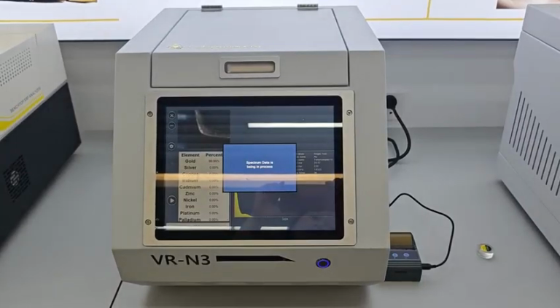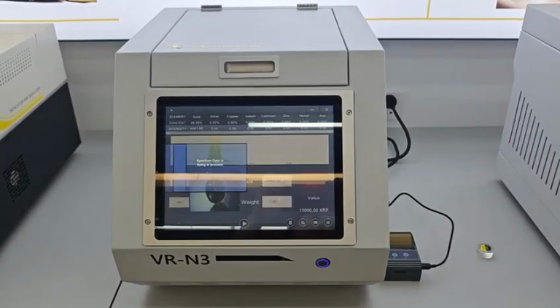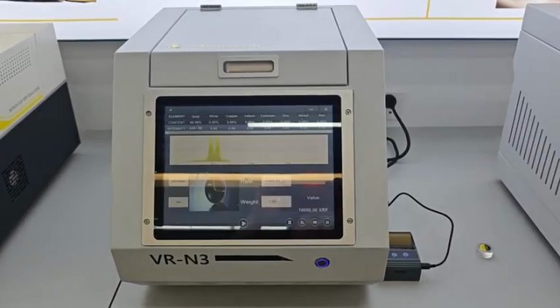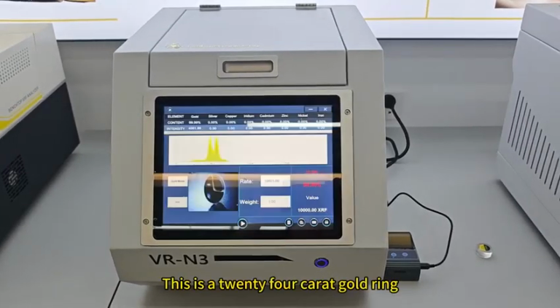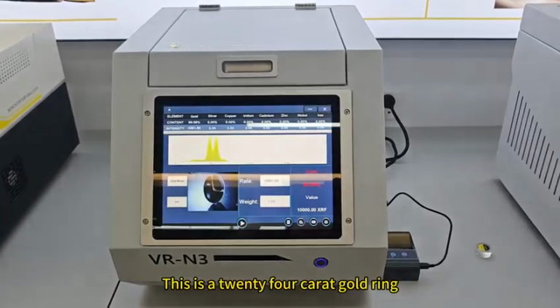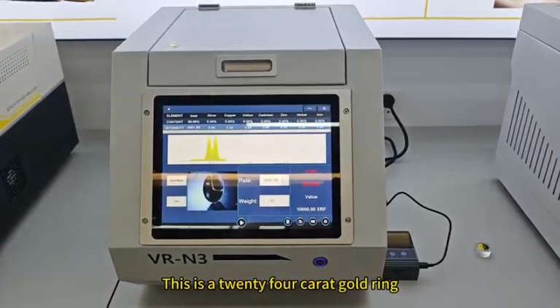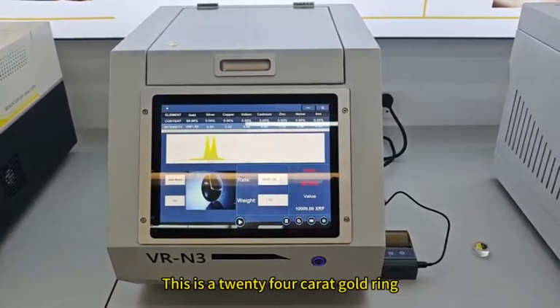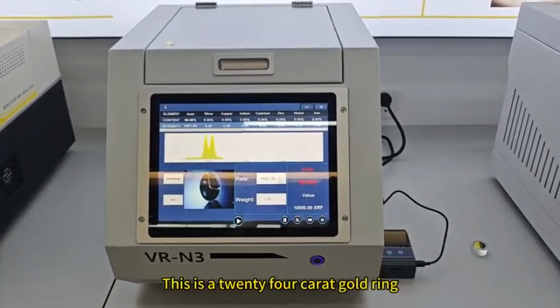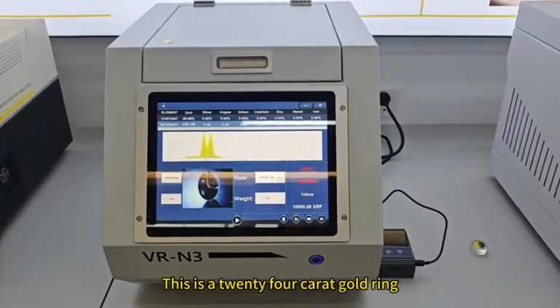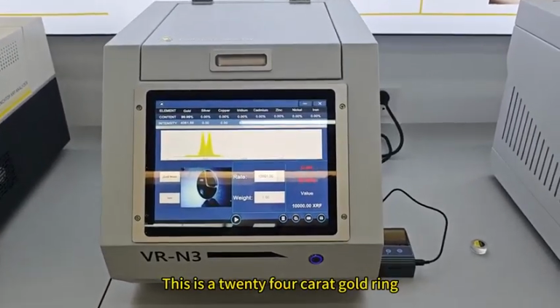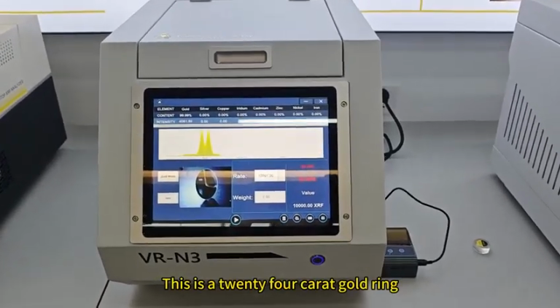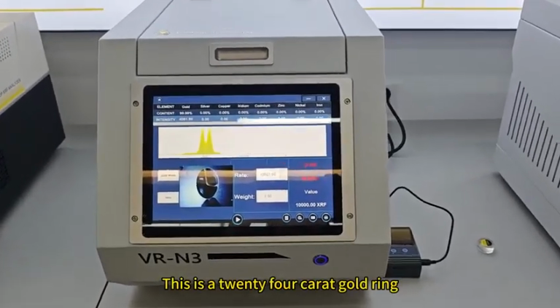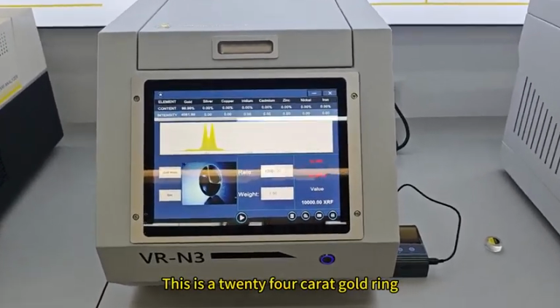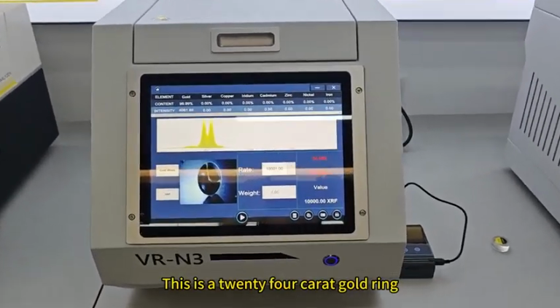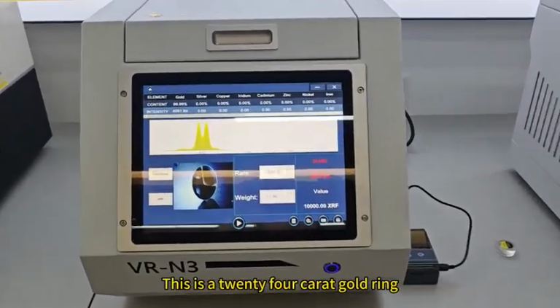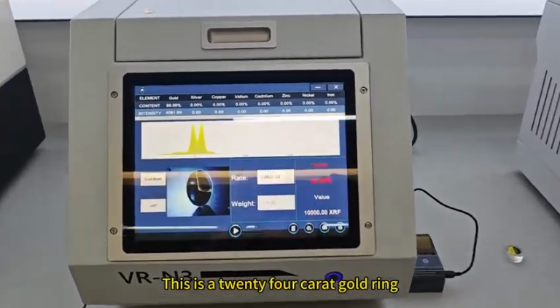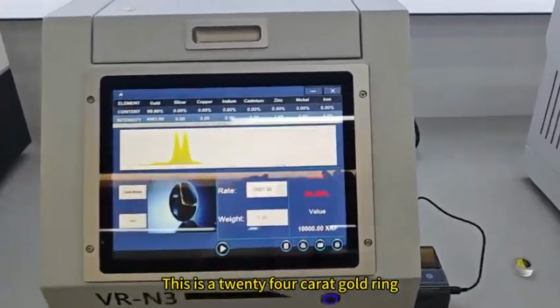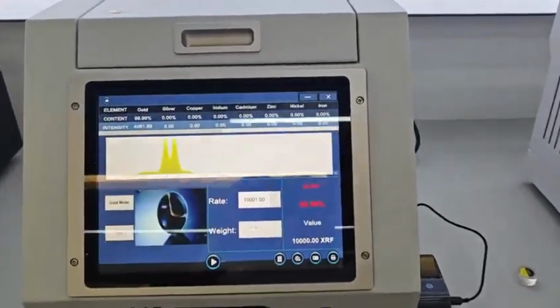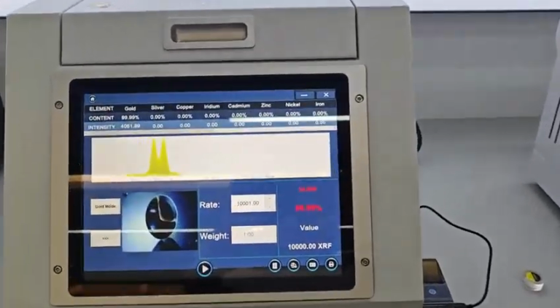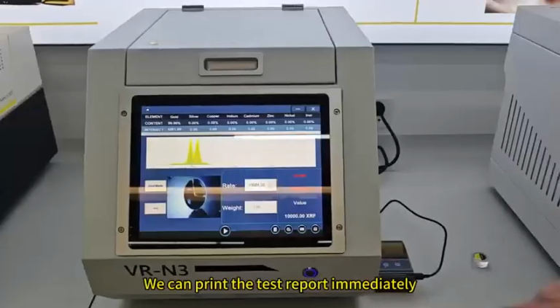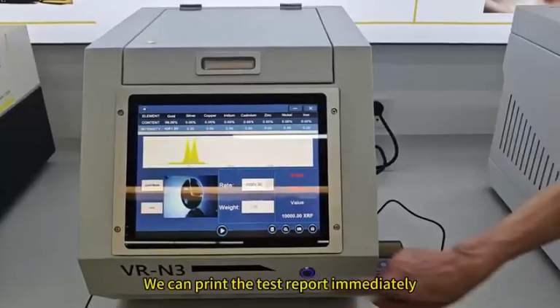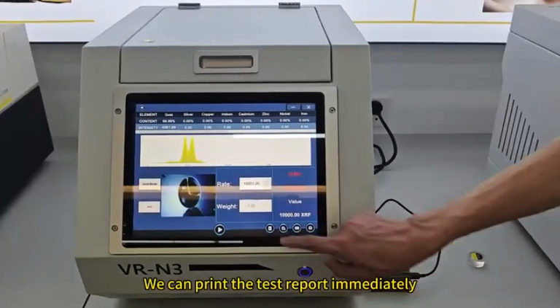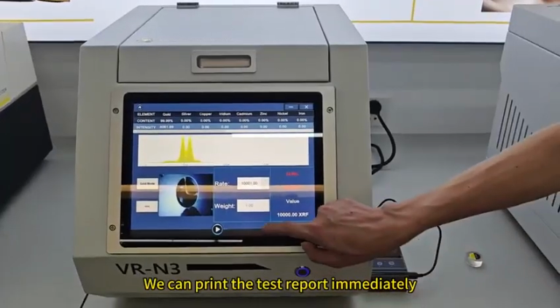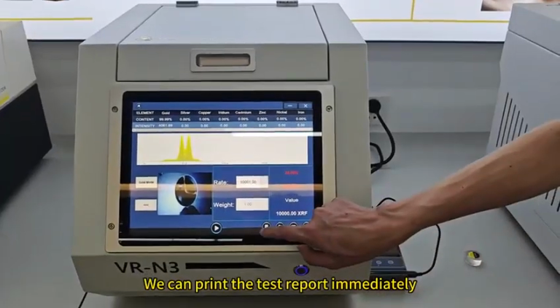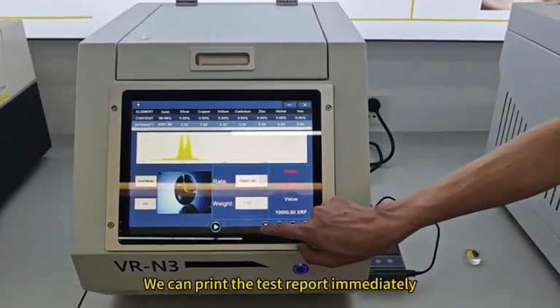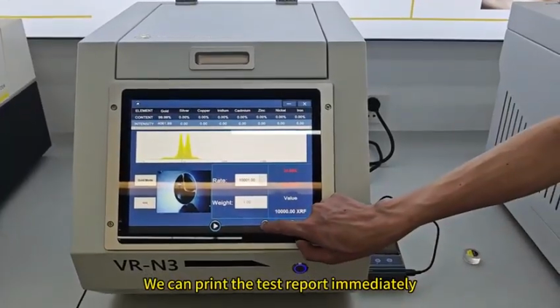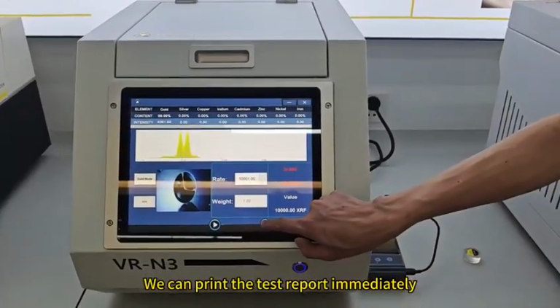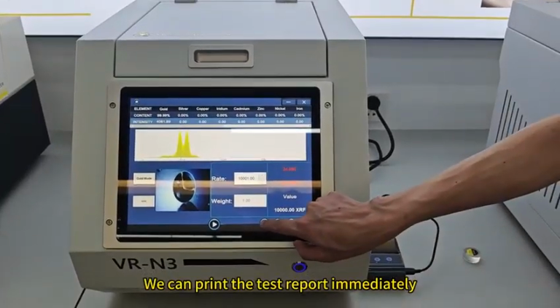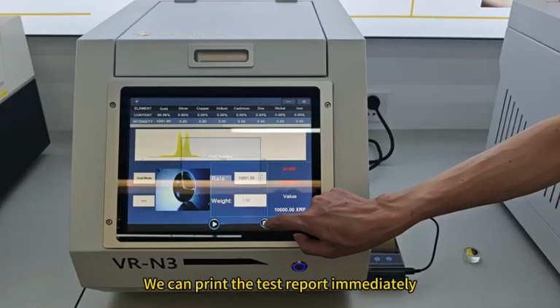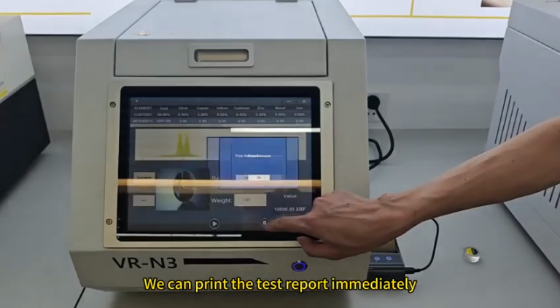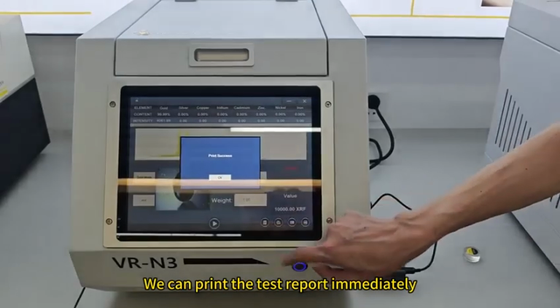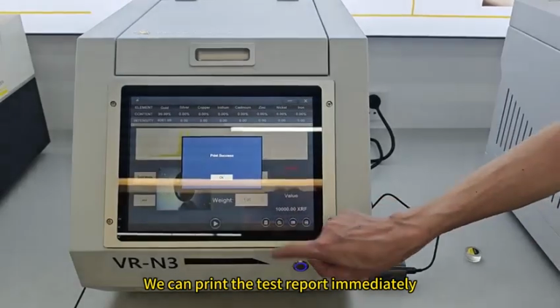This is a 24 karat gold ring. We can print the test report immediately.